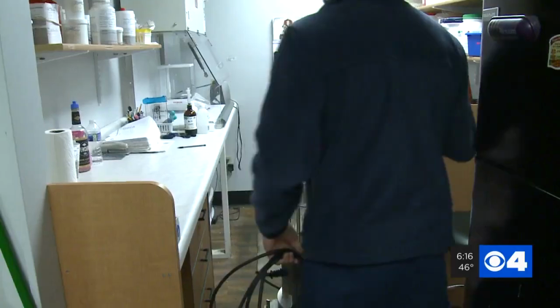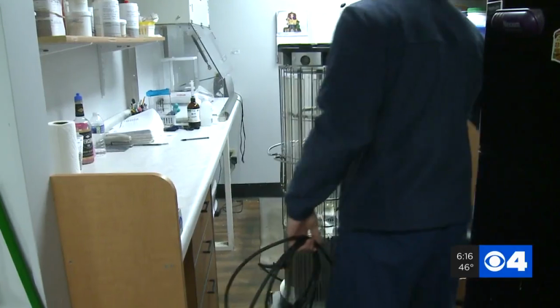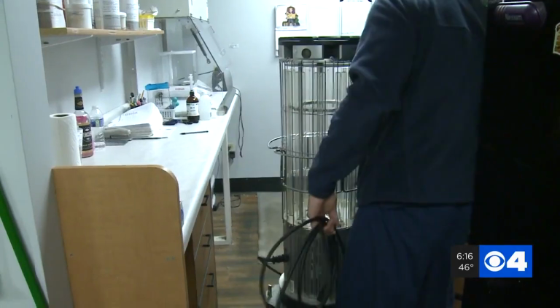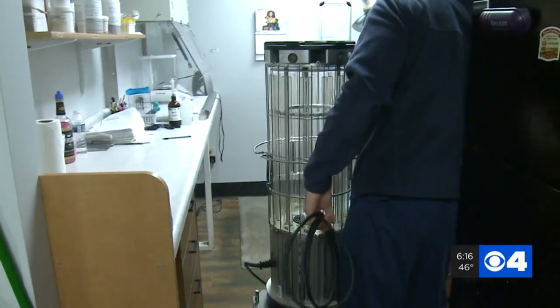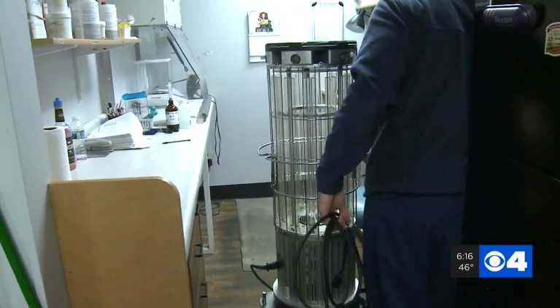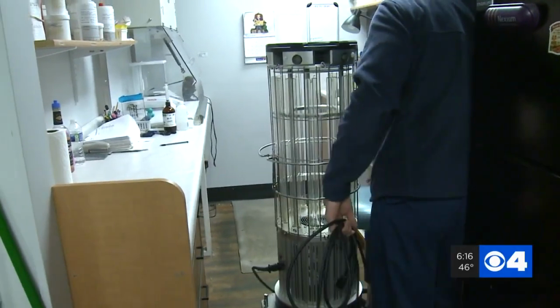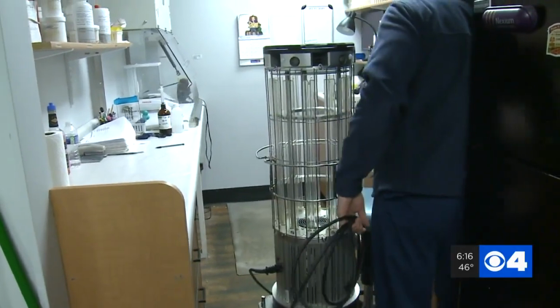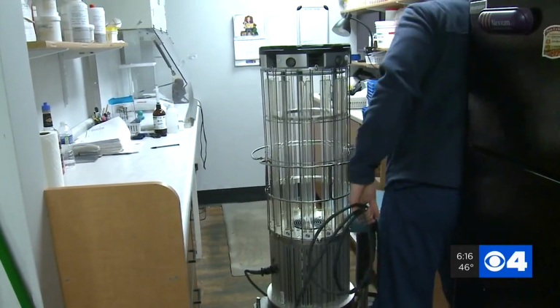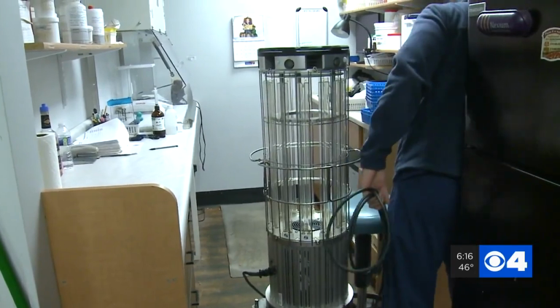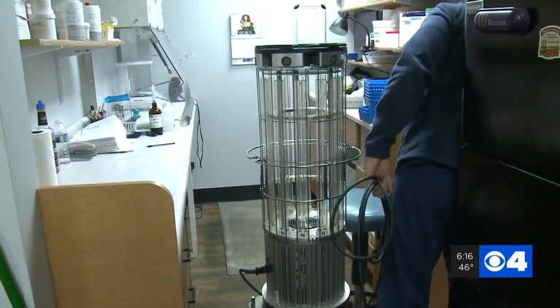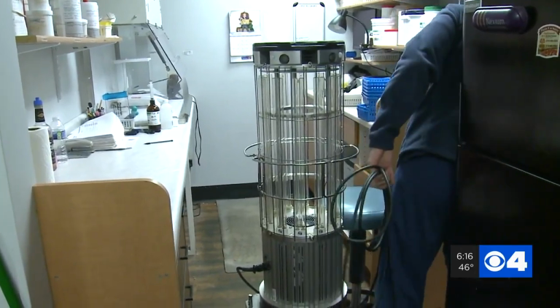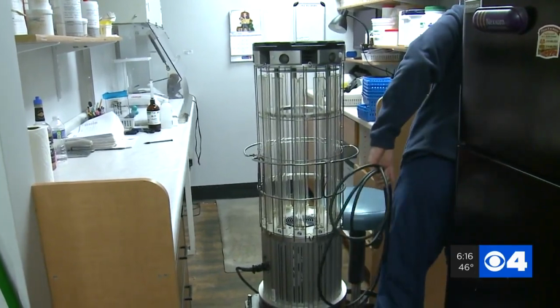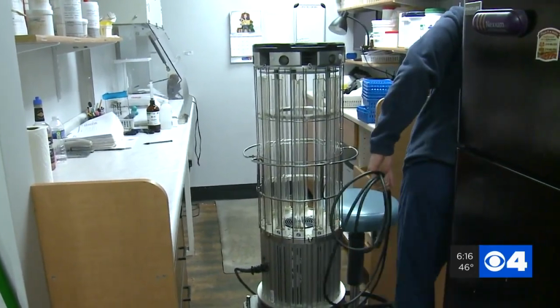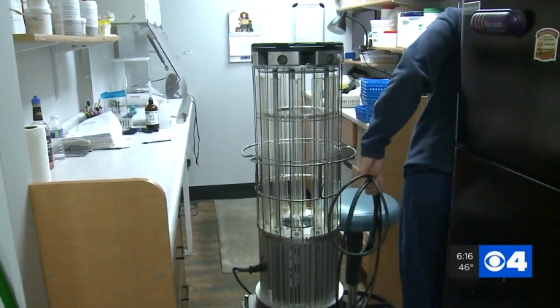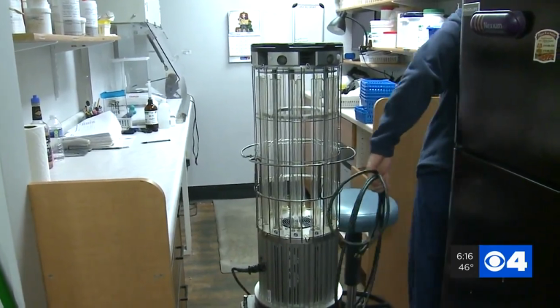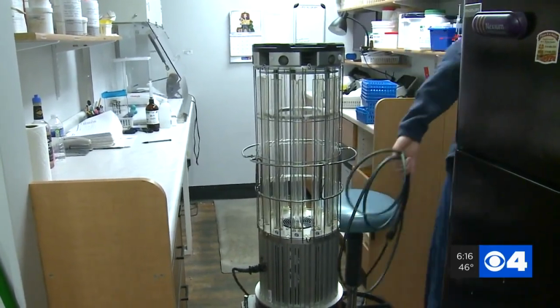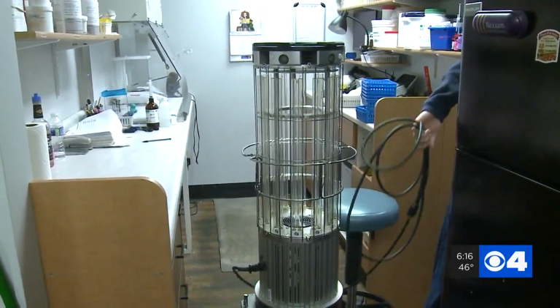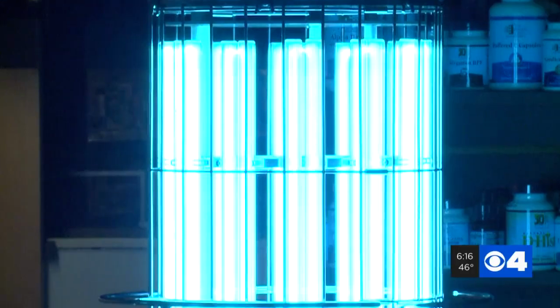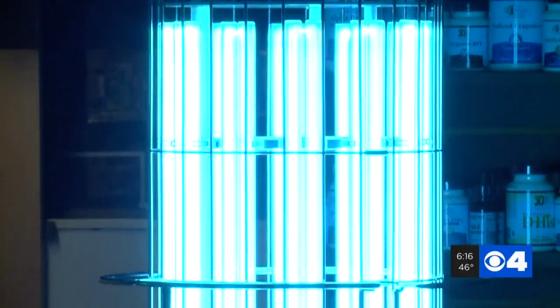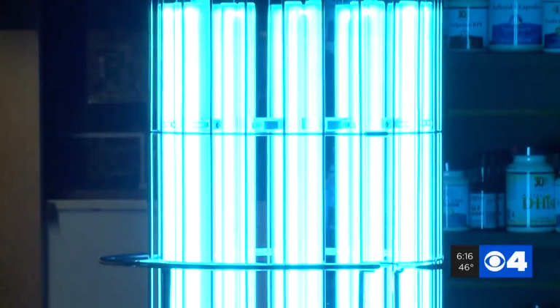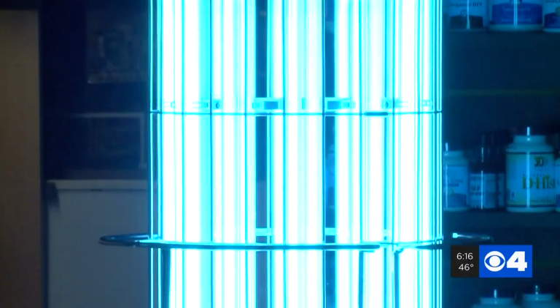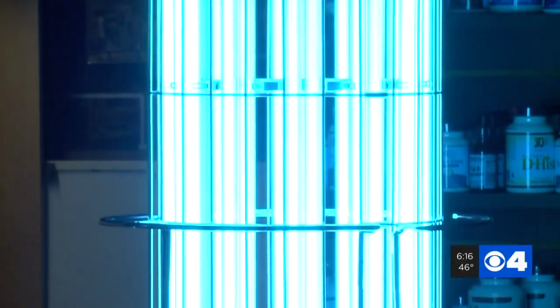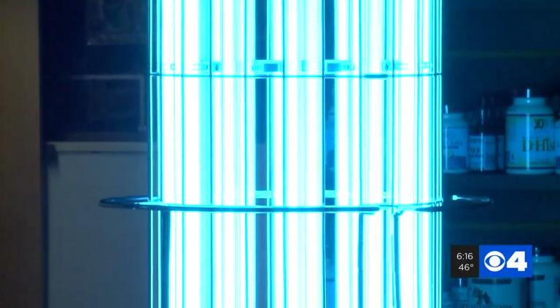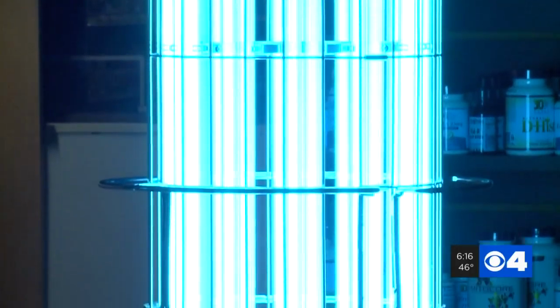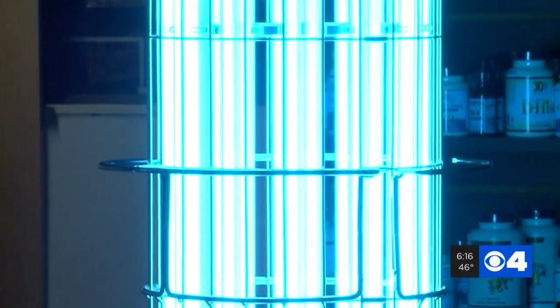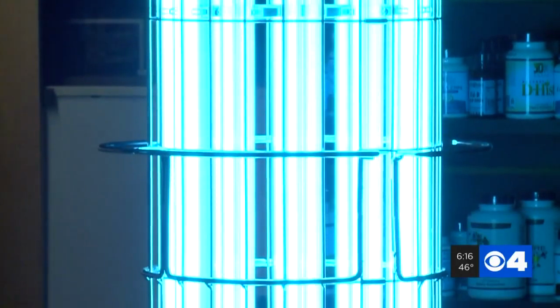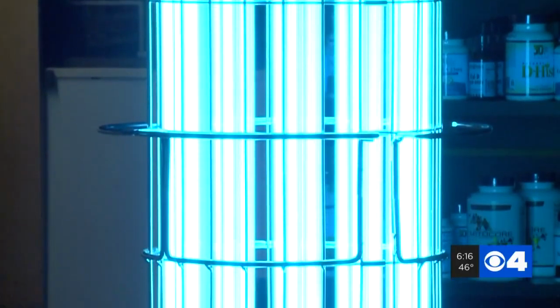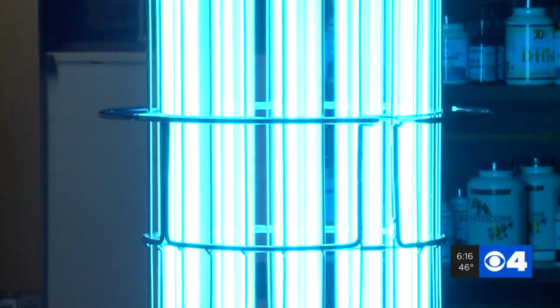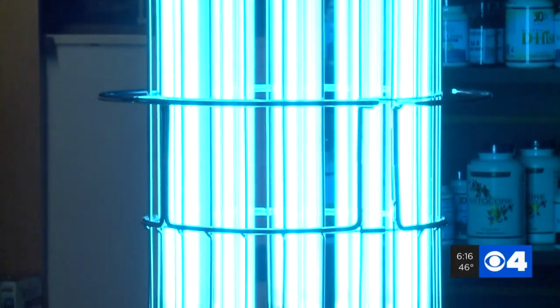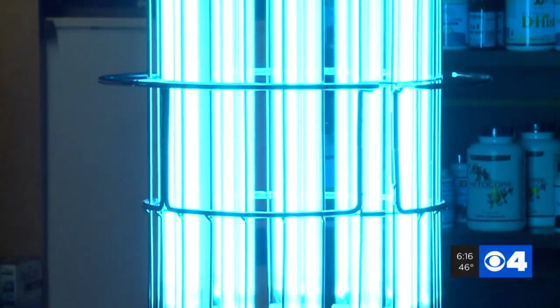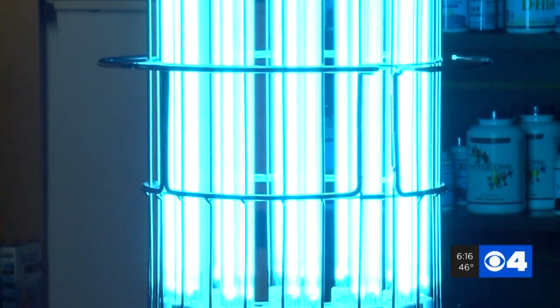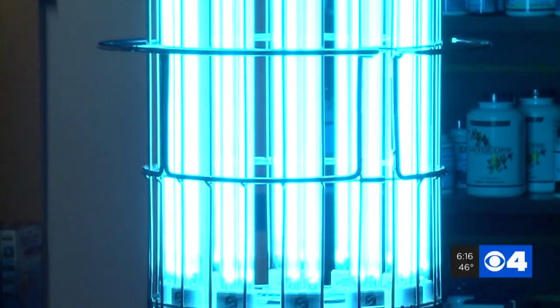The robots are generally used in health care settings like operating rooms and patient rooms, but can be used in other capacities.